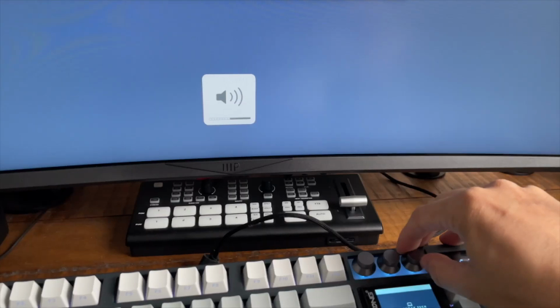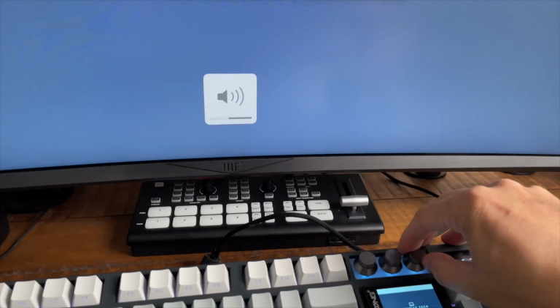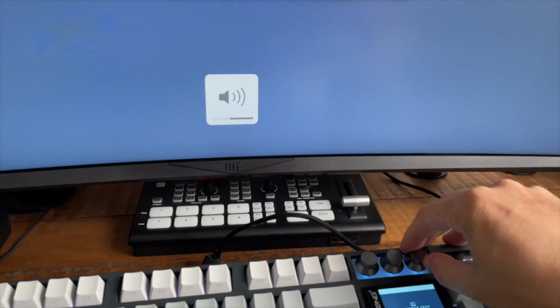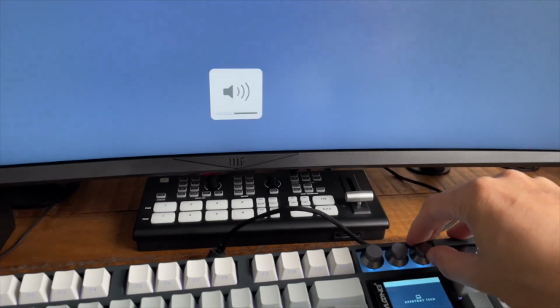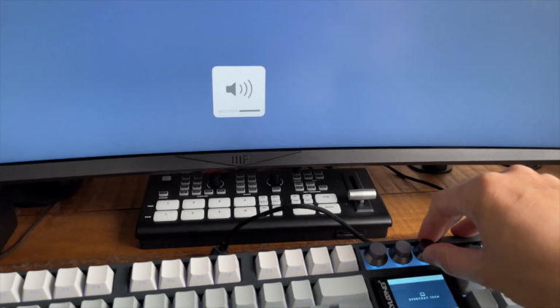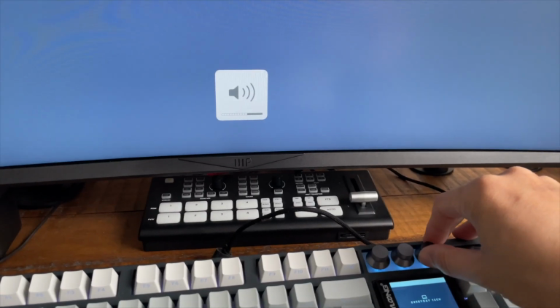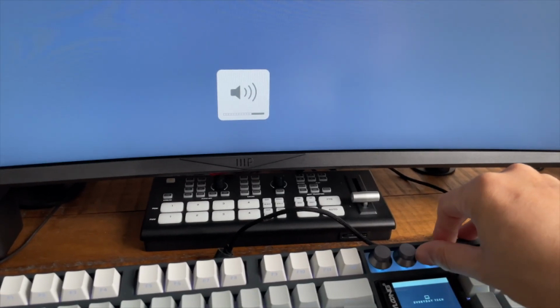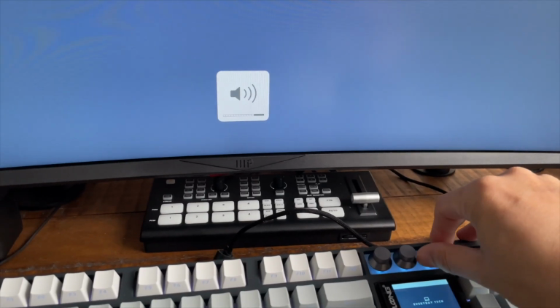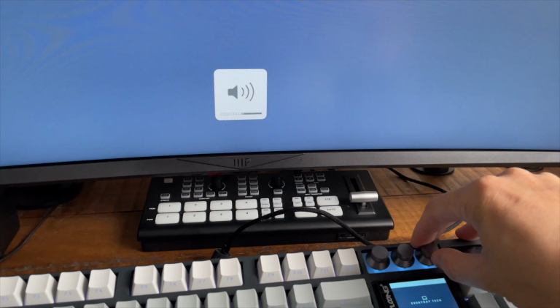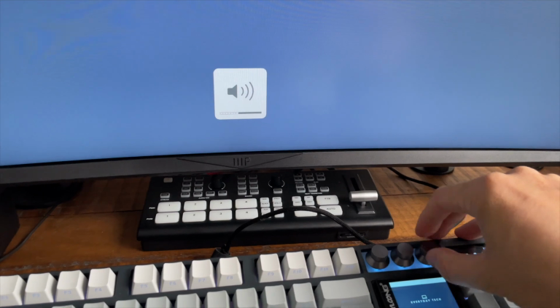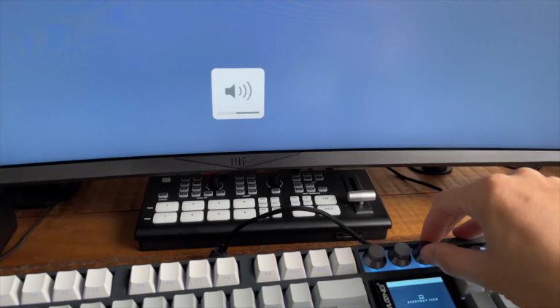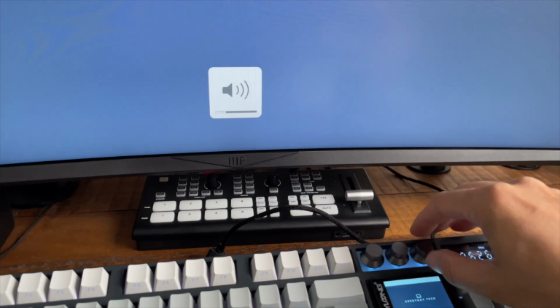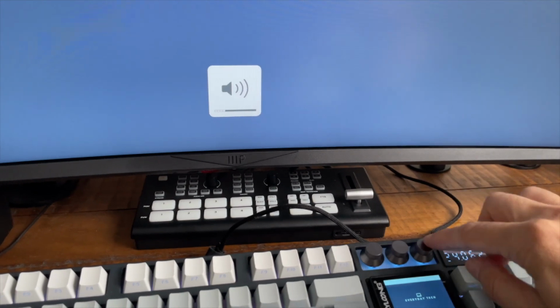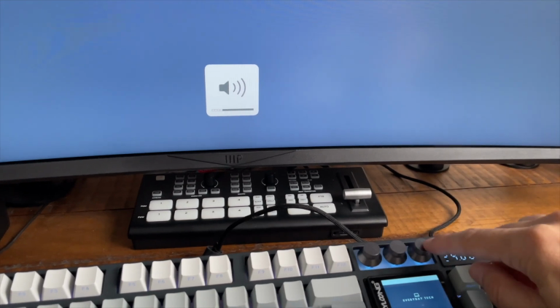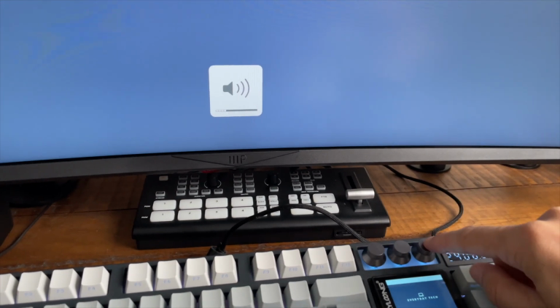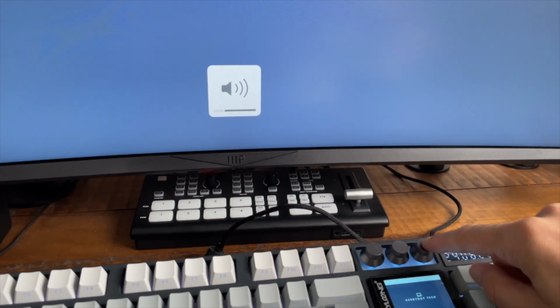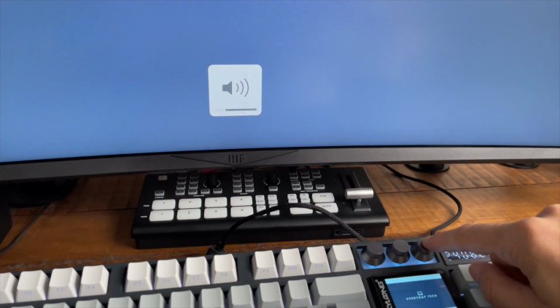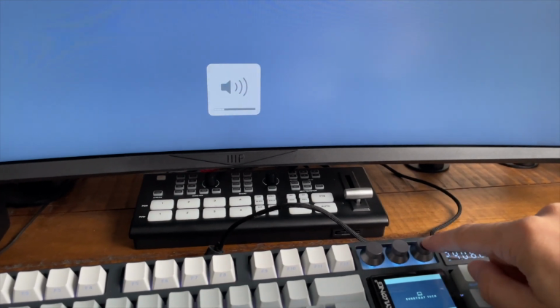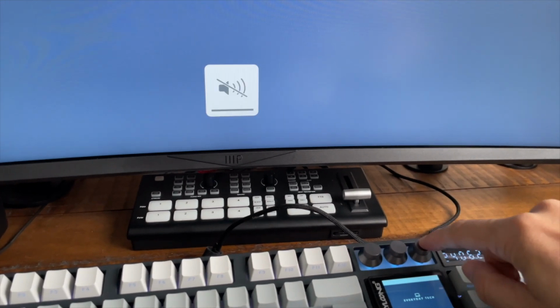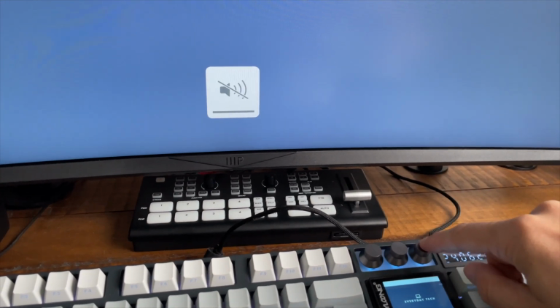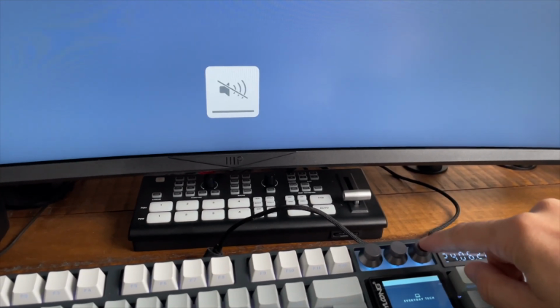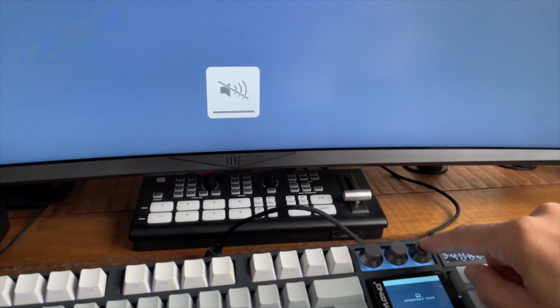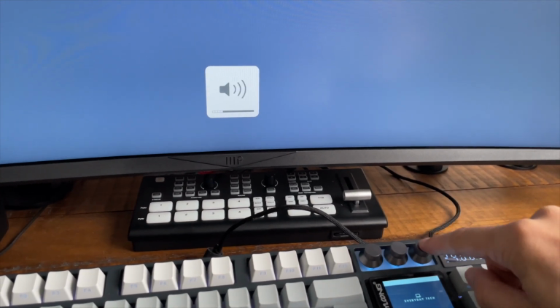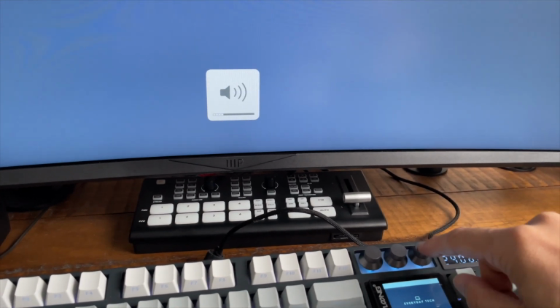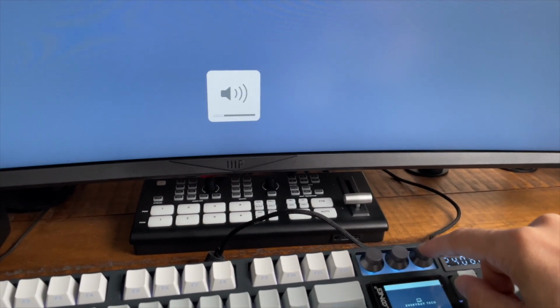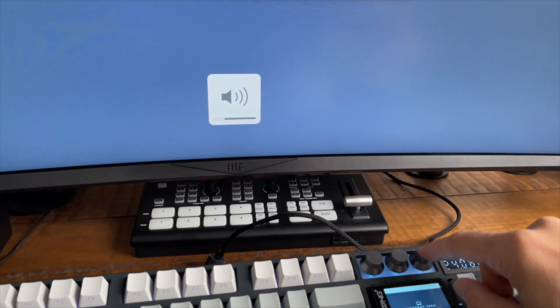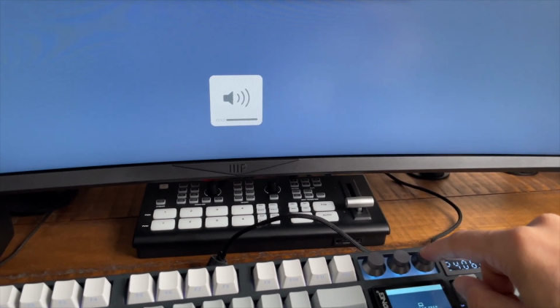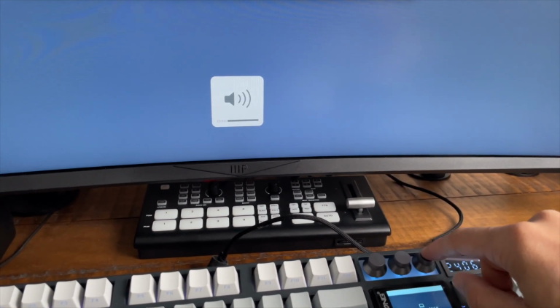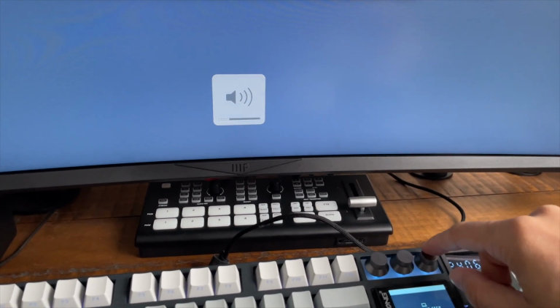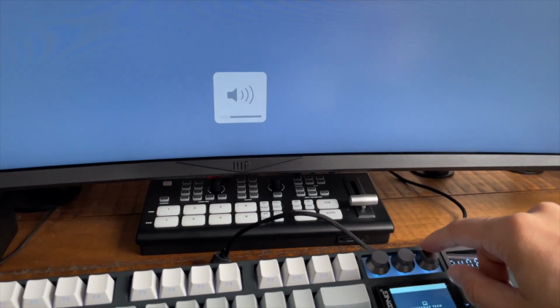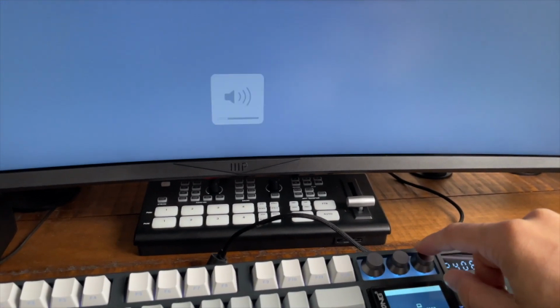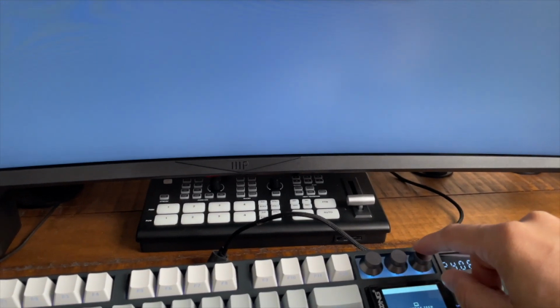The right knob is my volume control, with mute and unmute assigned to the press of the knob.